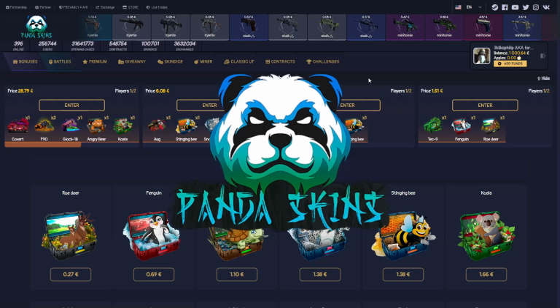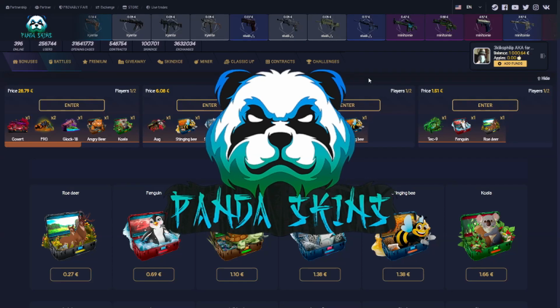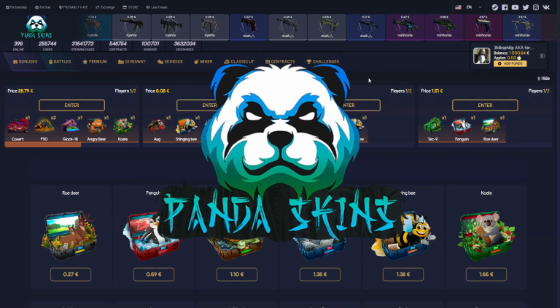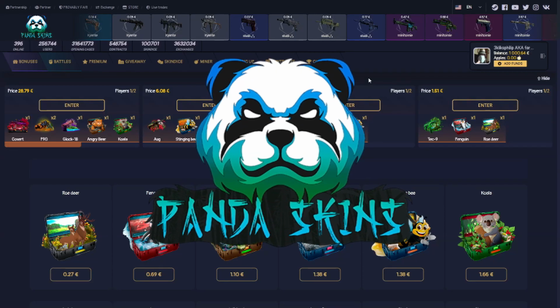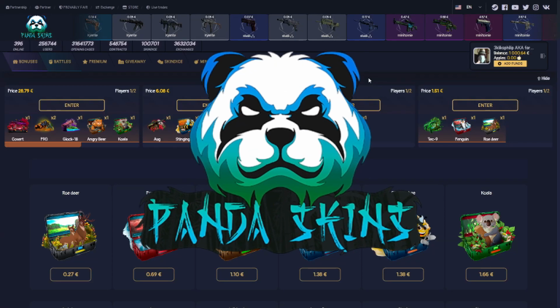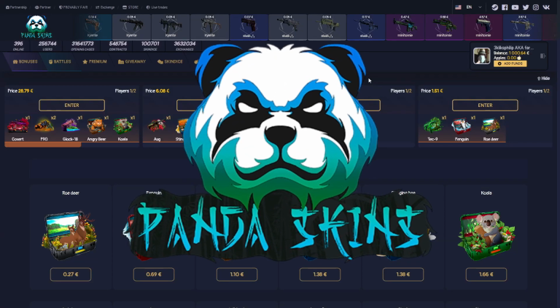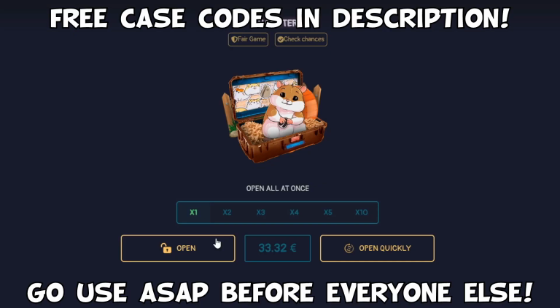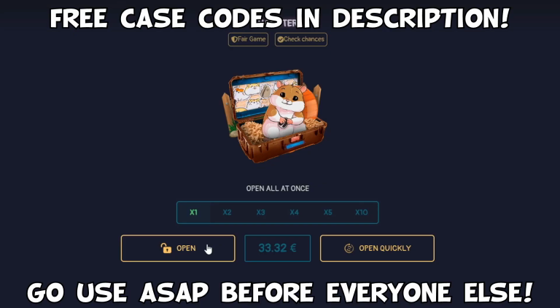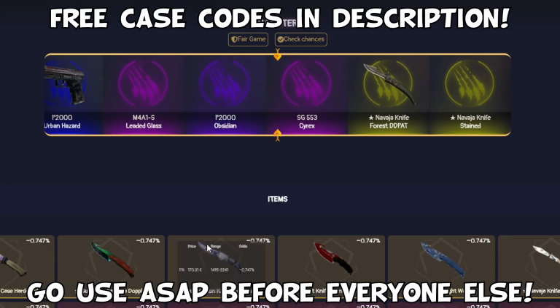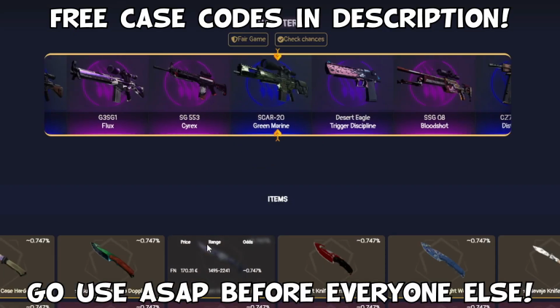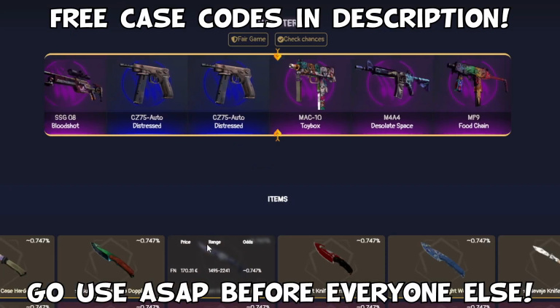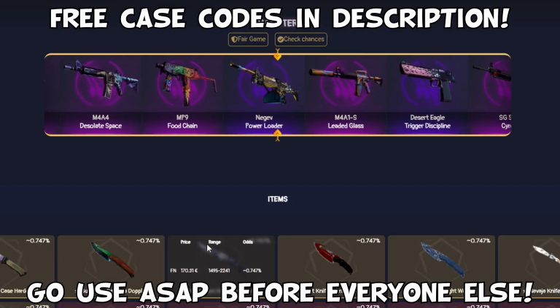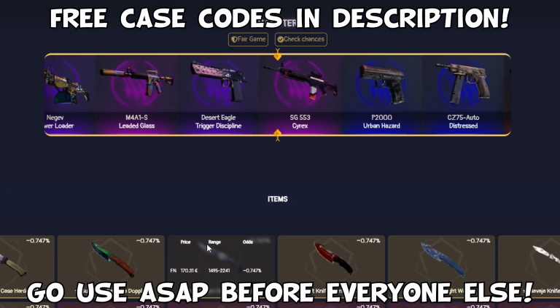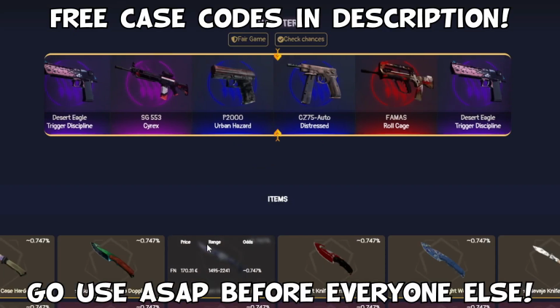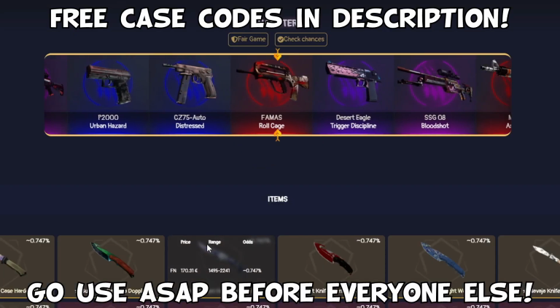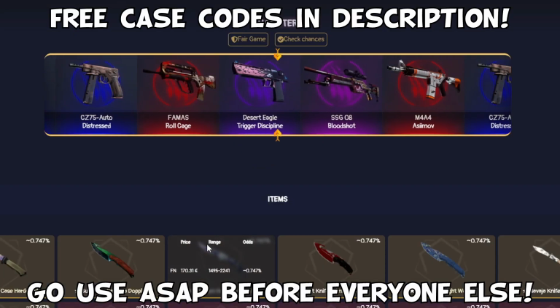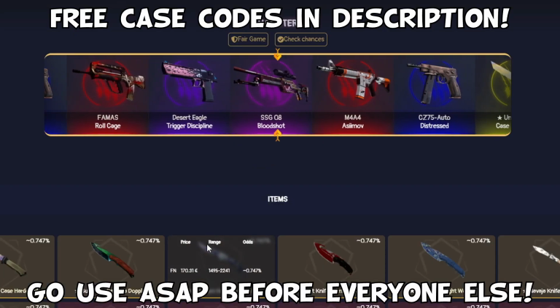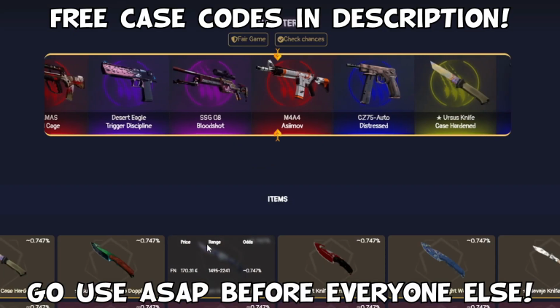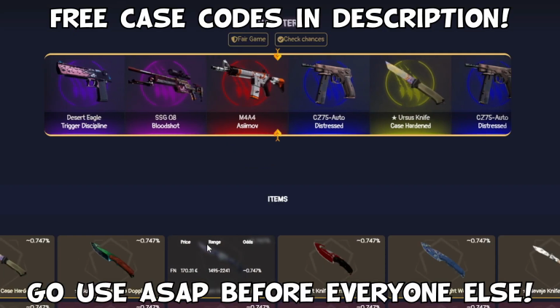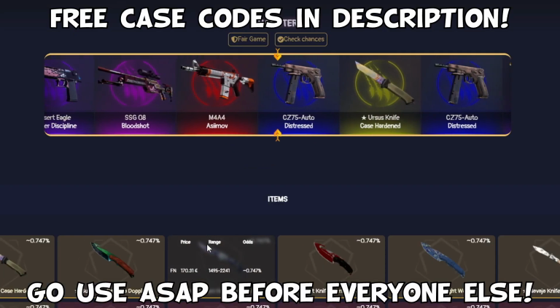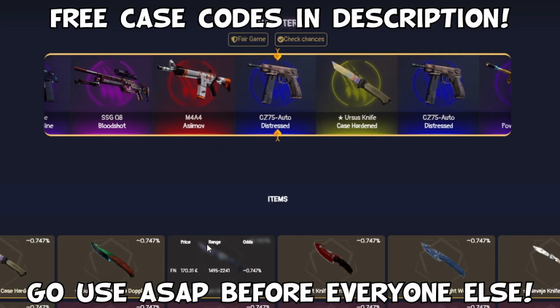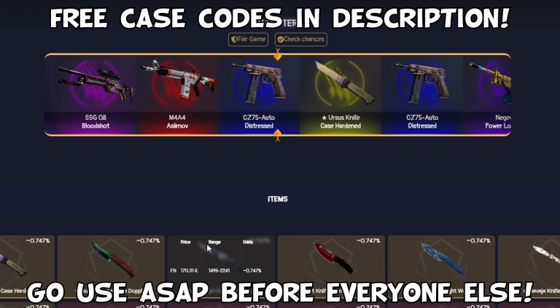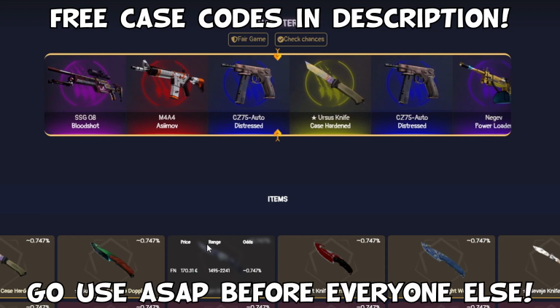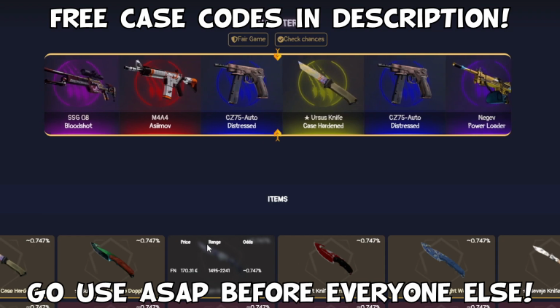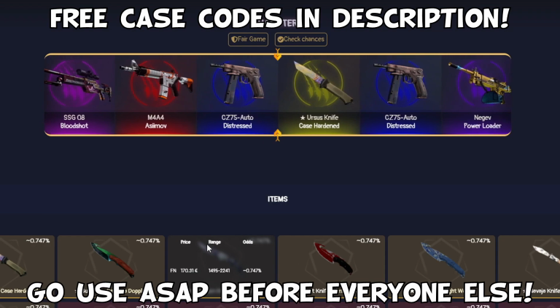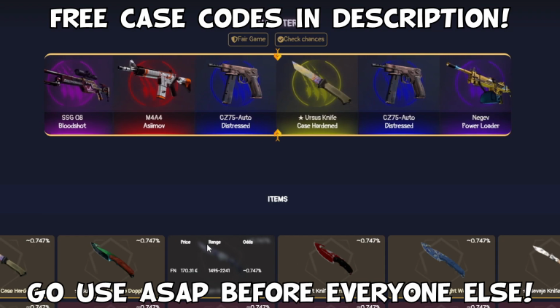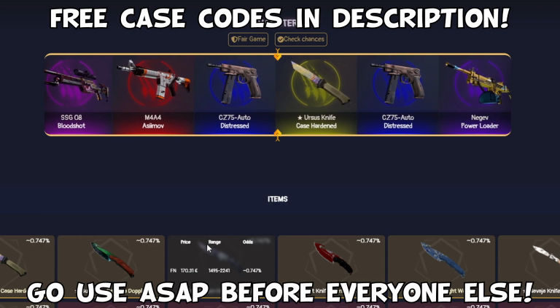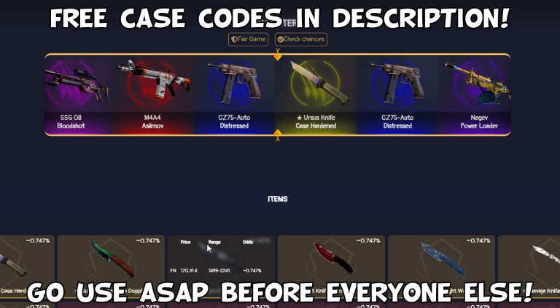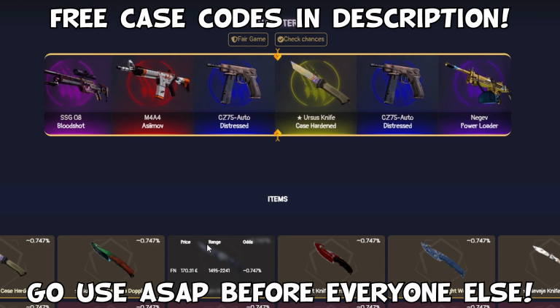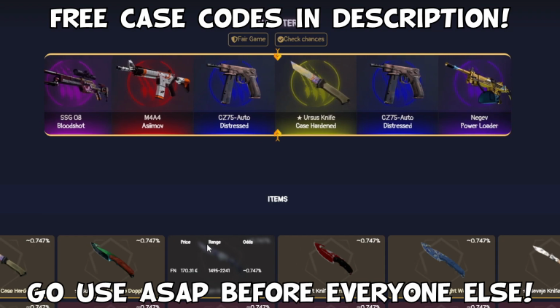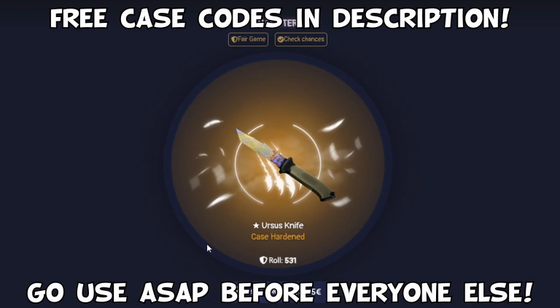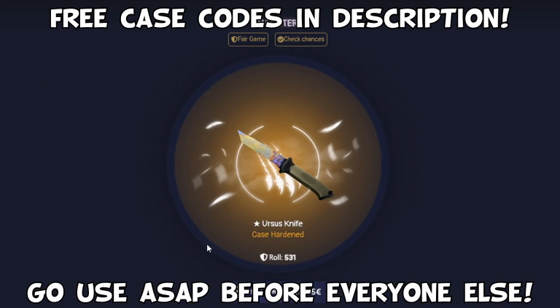Pandaskins.com — take these free cases, unbox your dream skins and more extra bonuses. Link in description. Good luck and have fun.